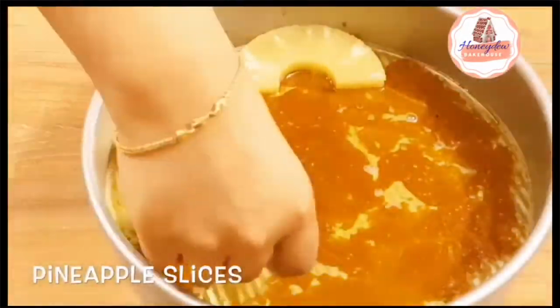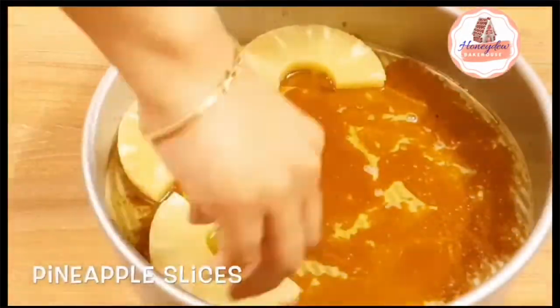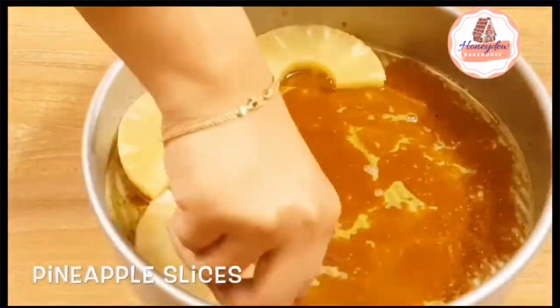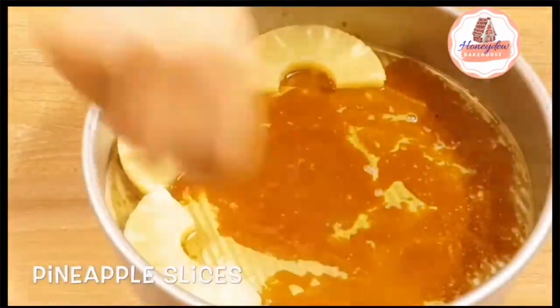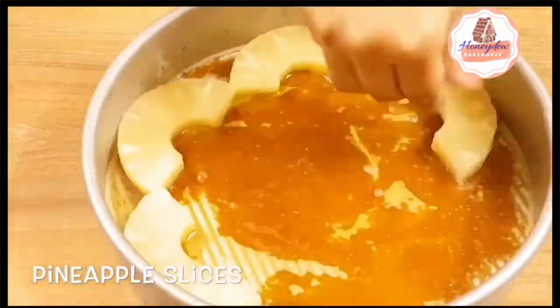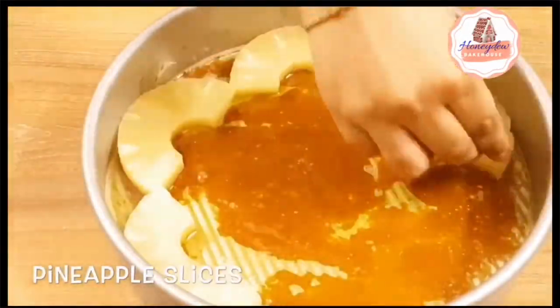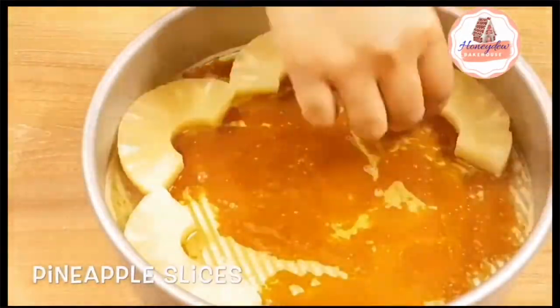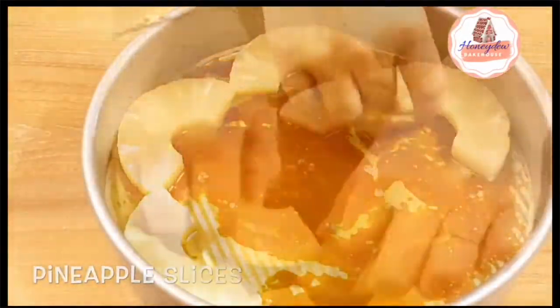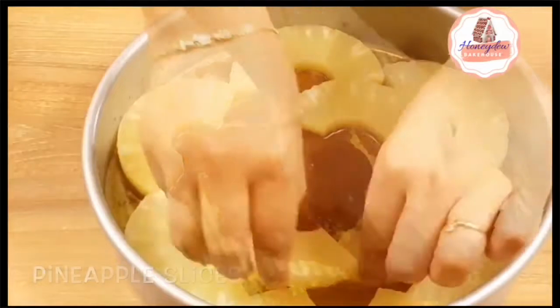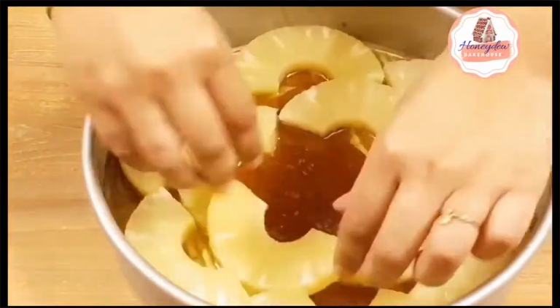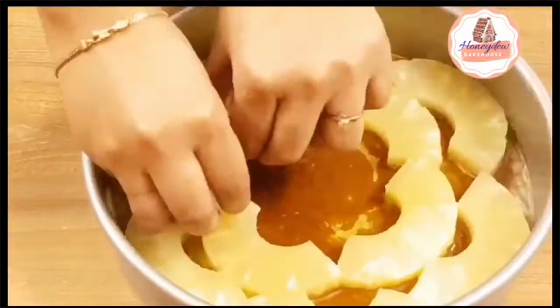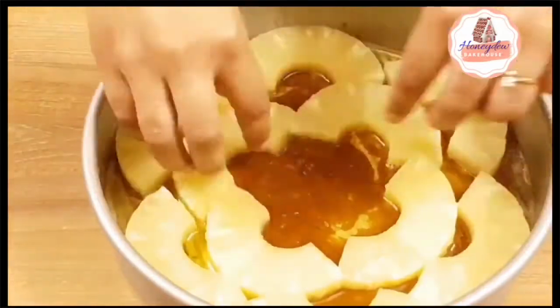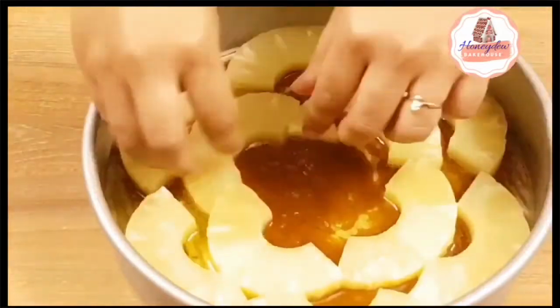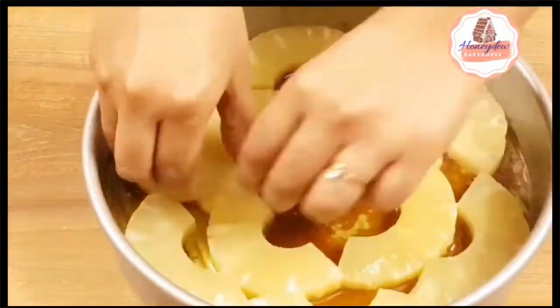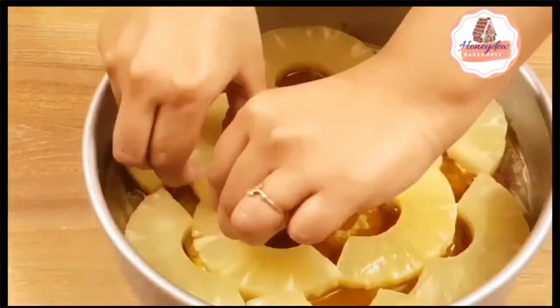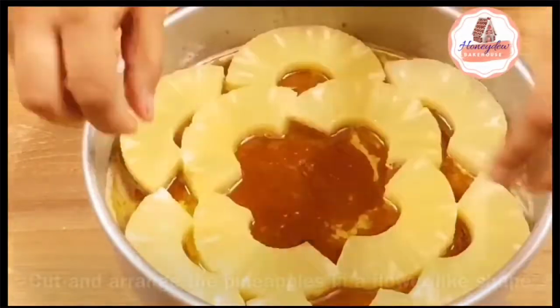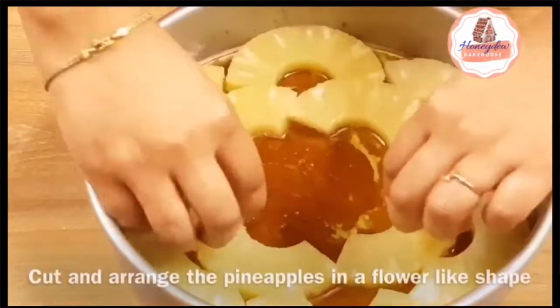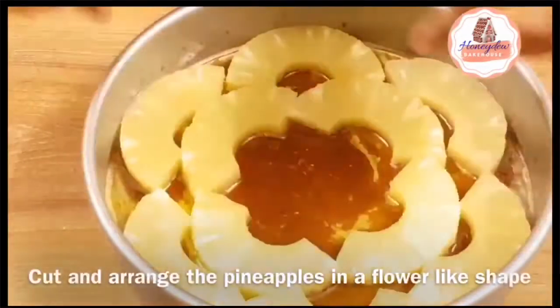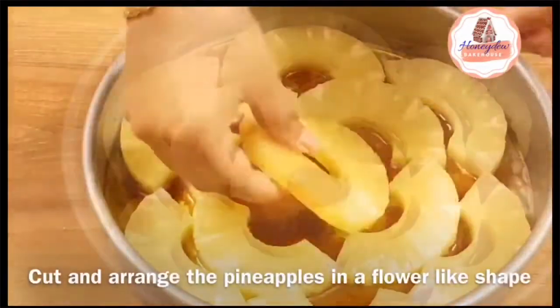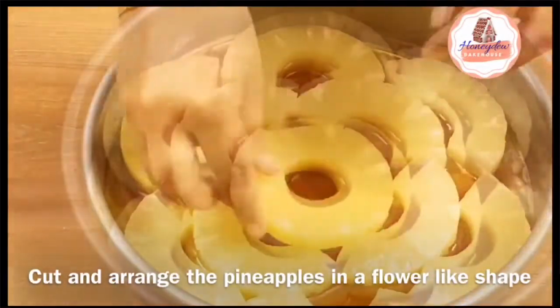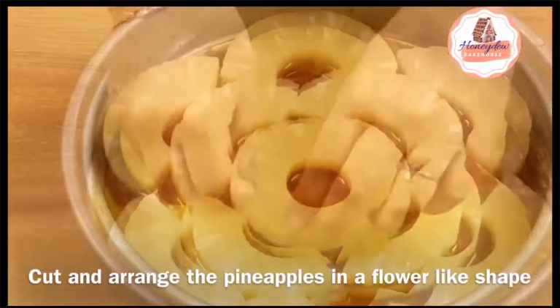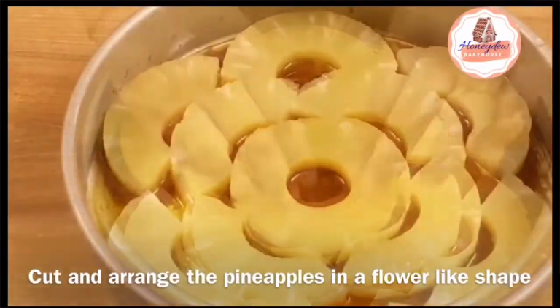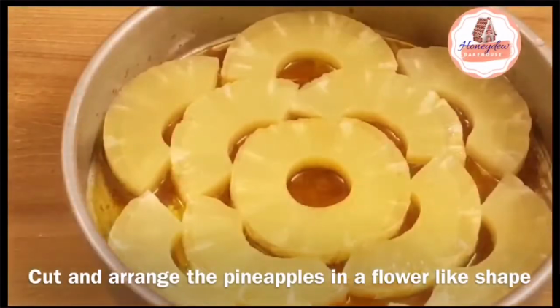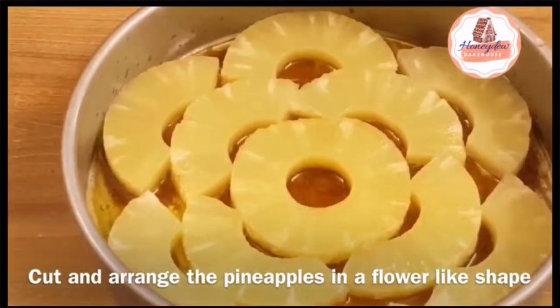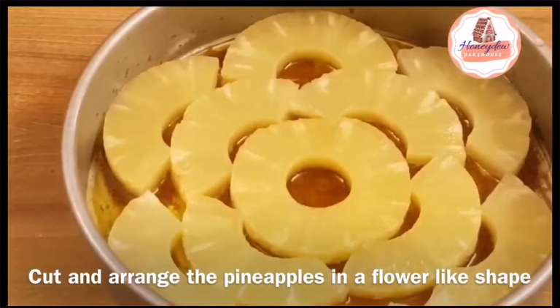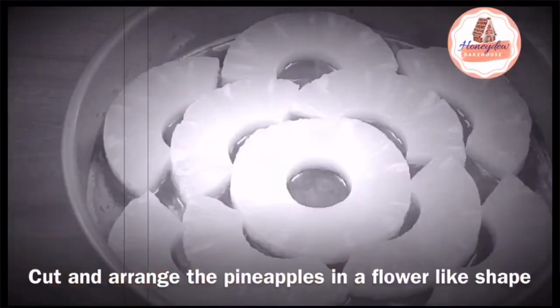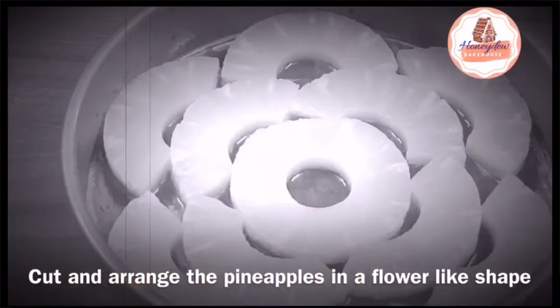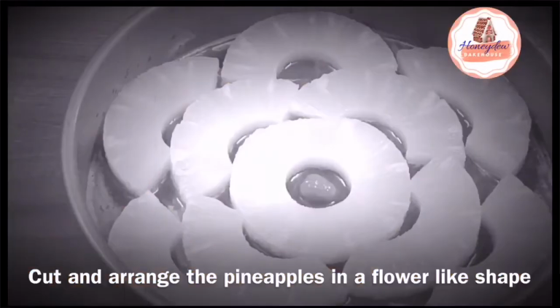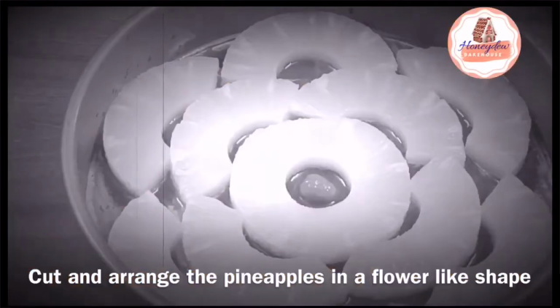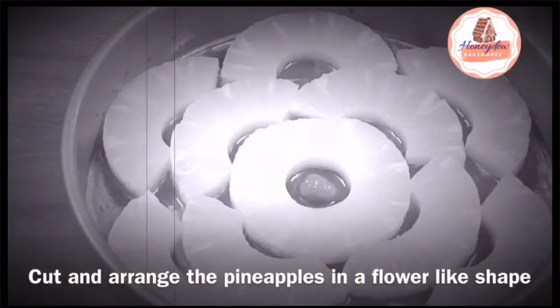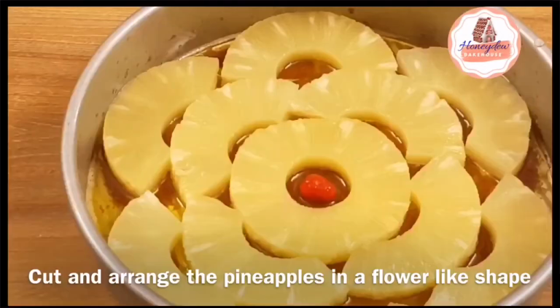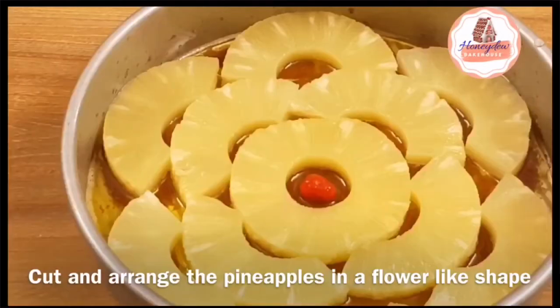I am using canned pineapples here. I have cut the rings in half — it will make a beautiful flower pattern.